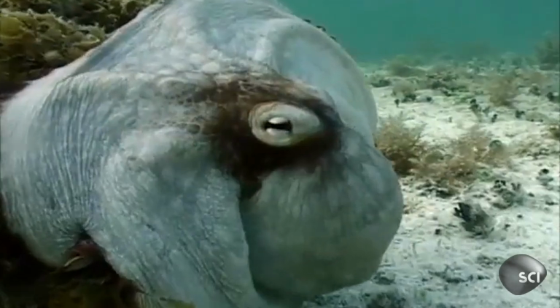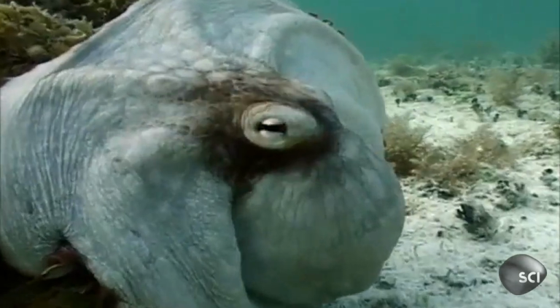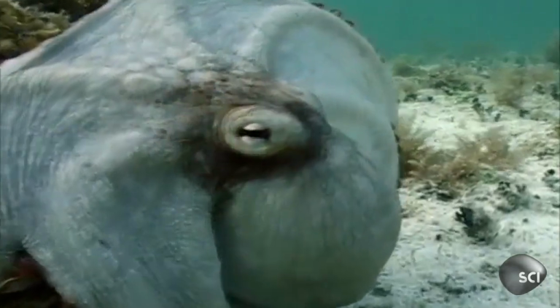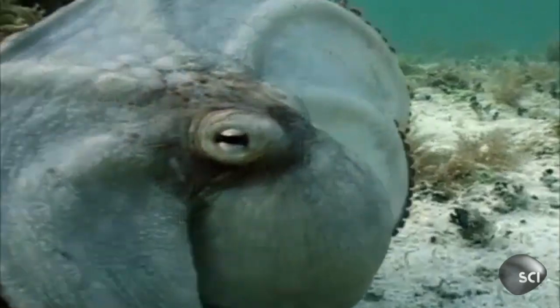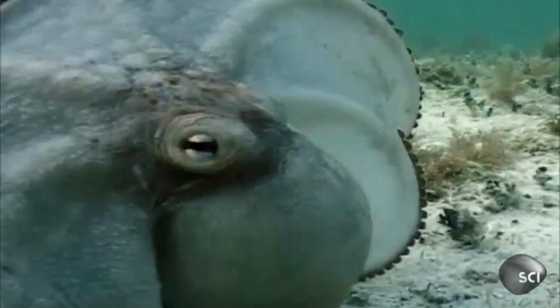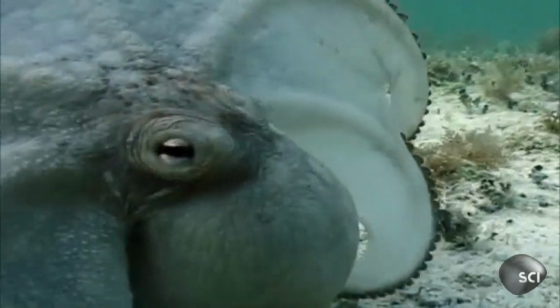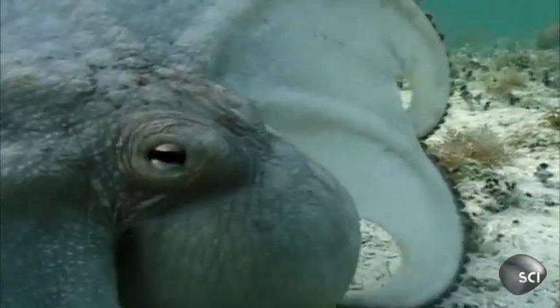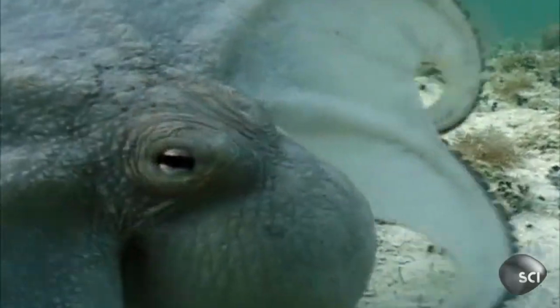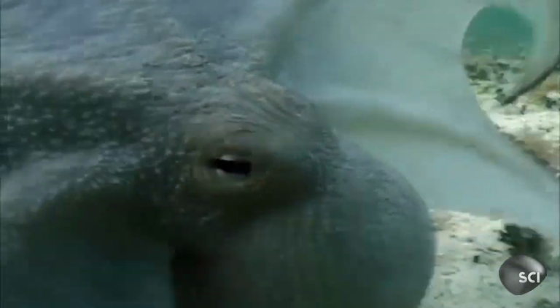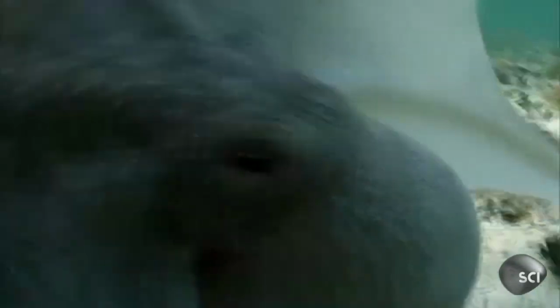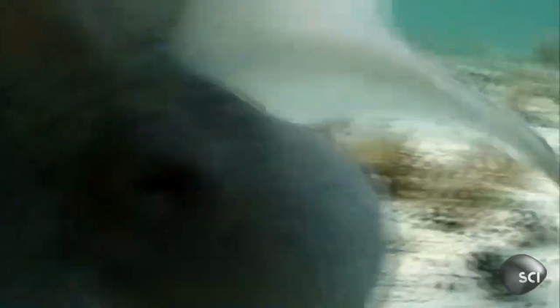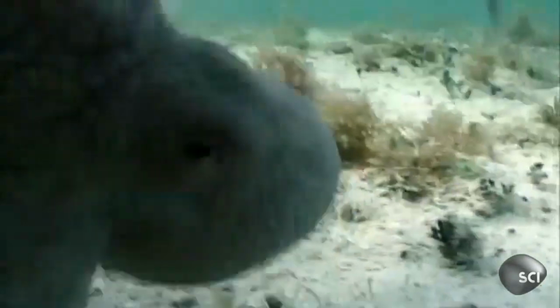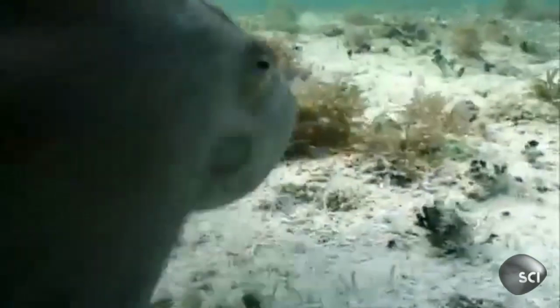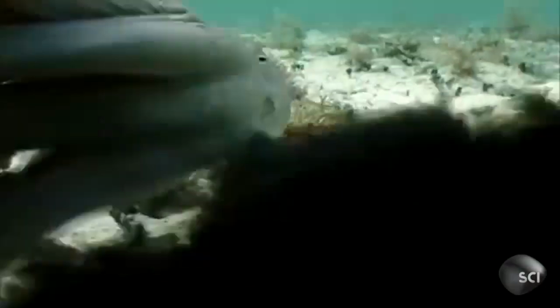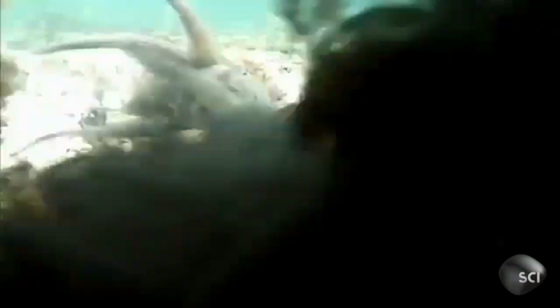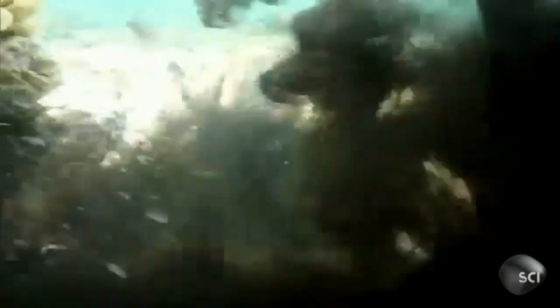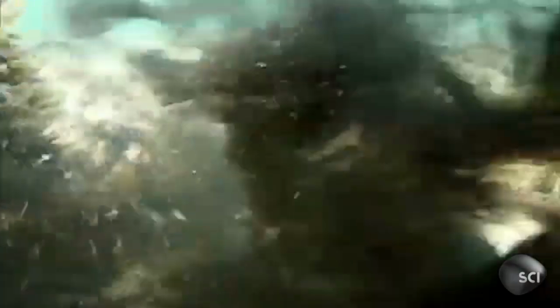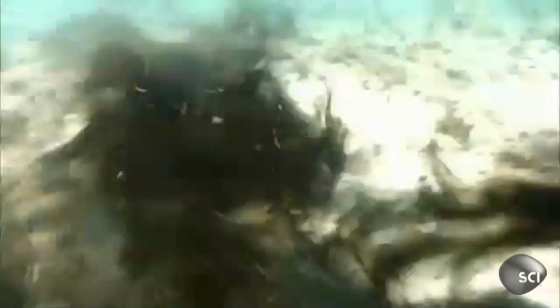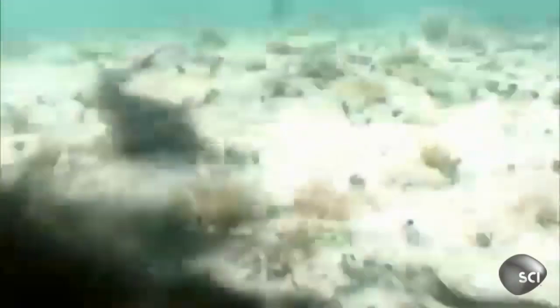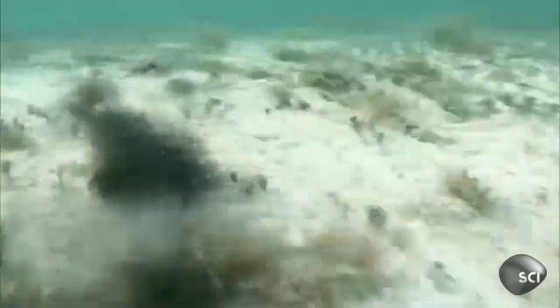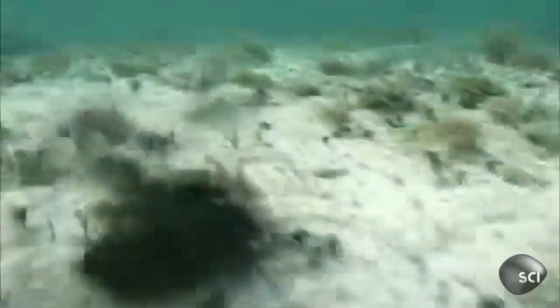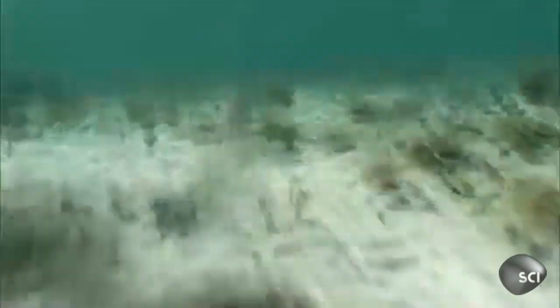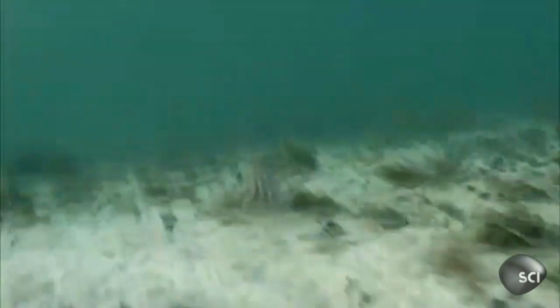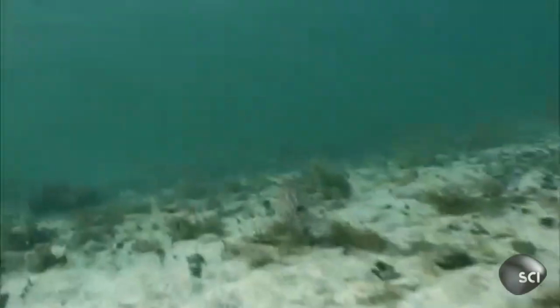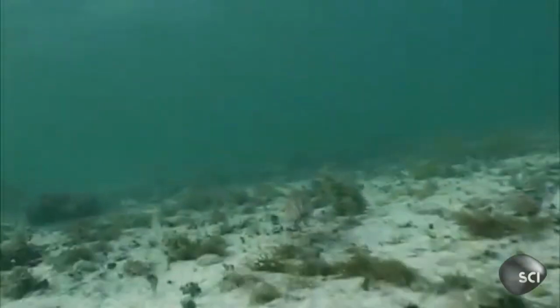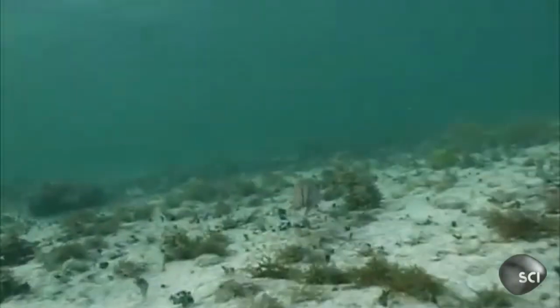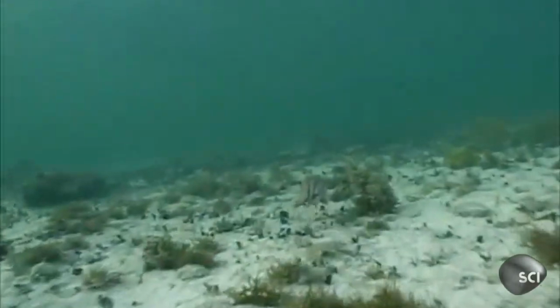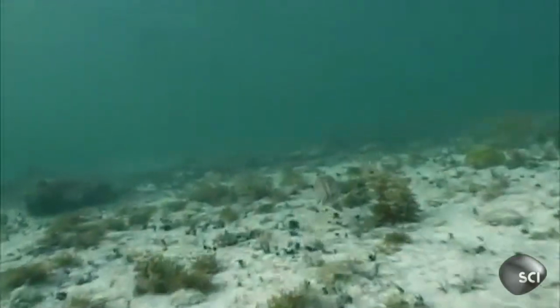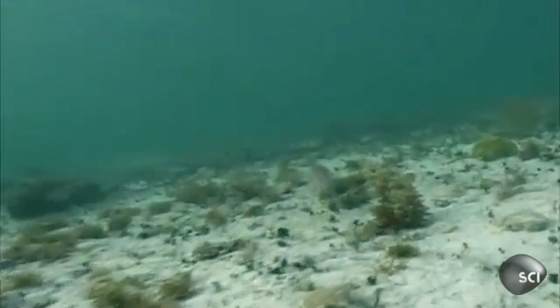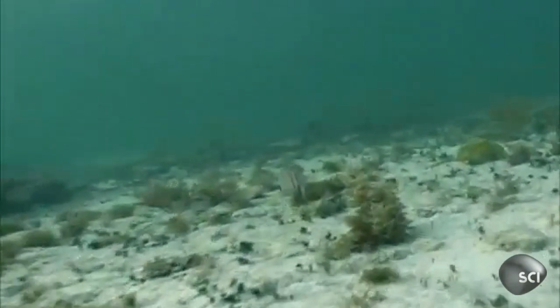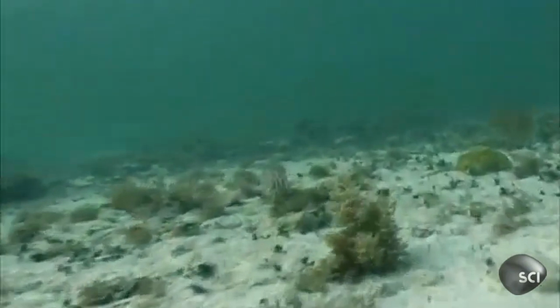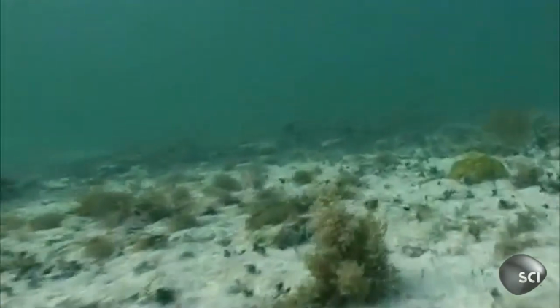Wow, okay, this is not a special effect you're watching, but genuine footage of a shape-shifting octopus.